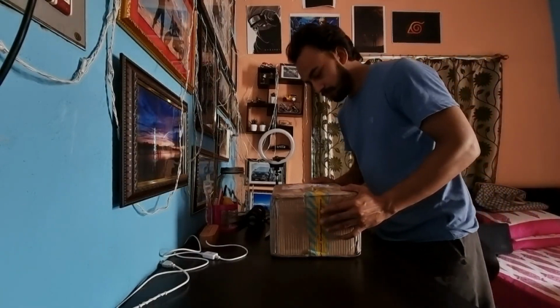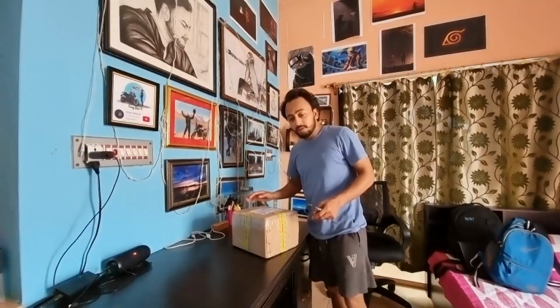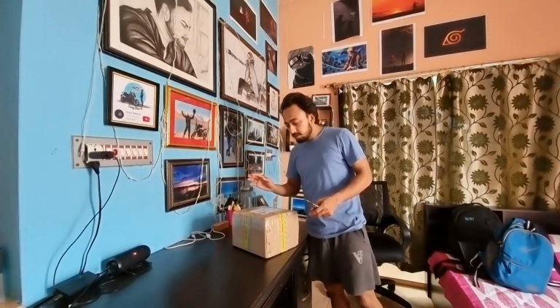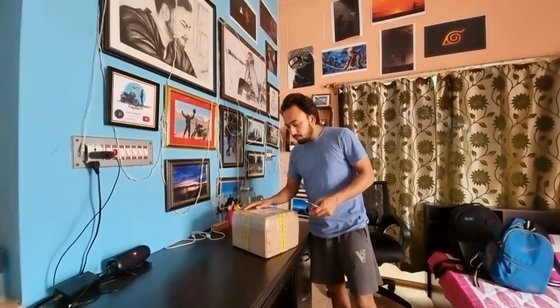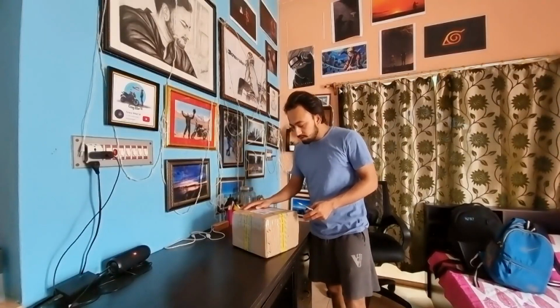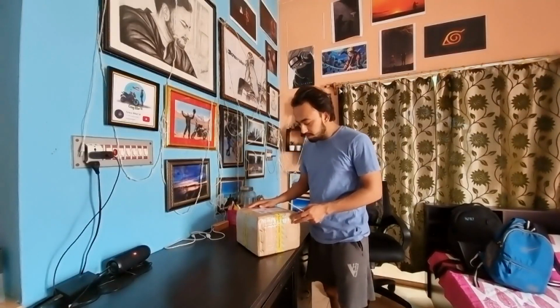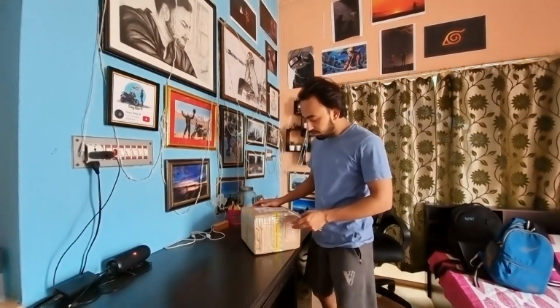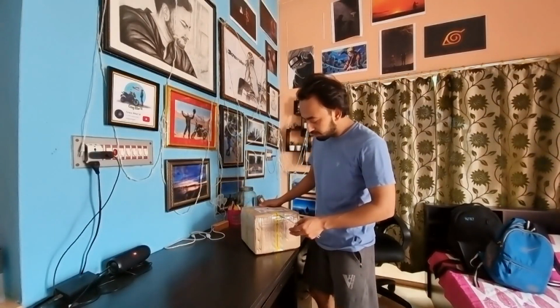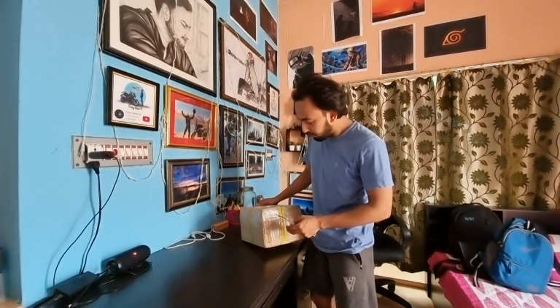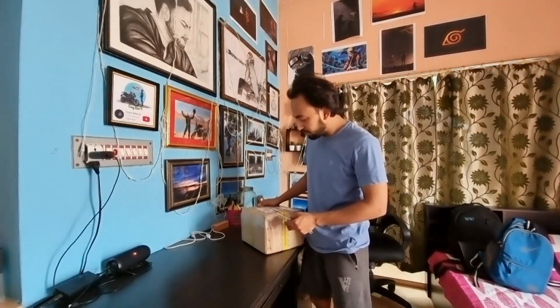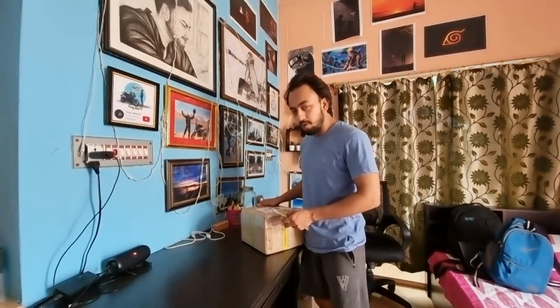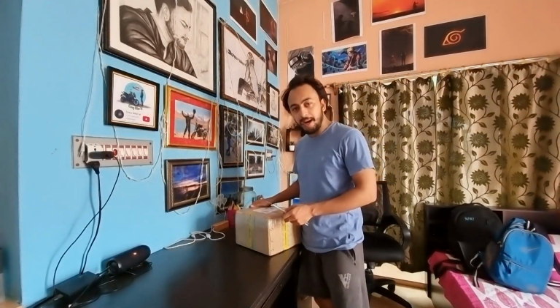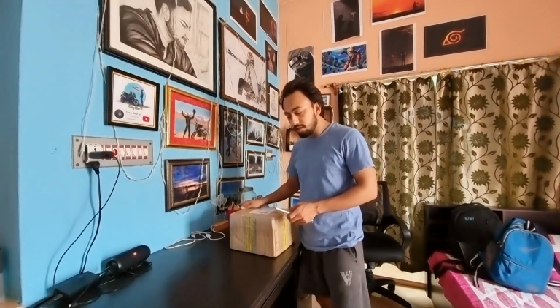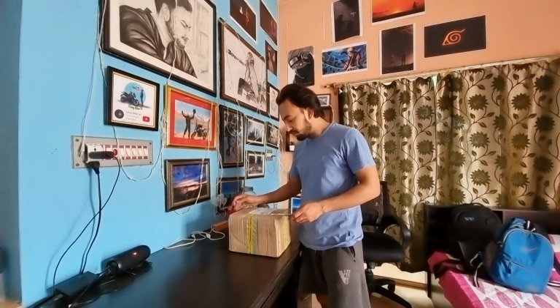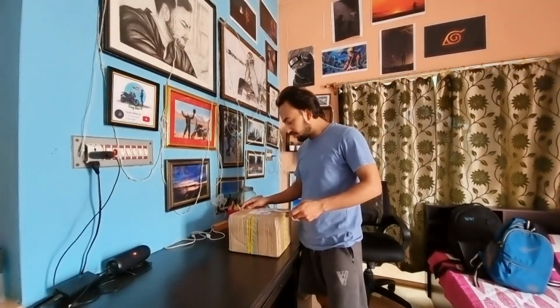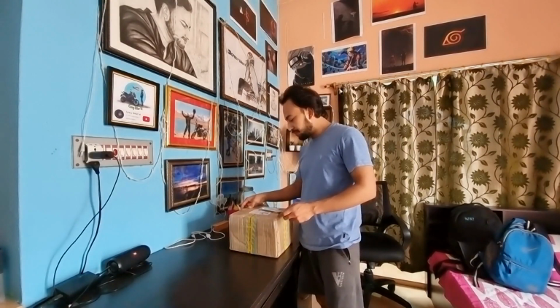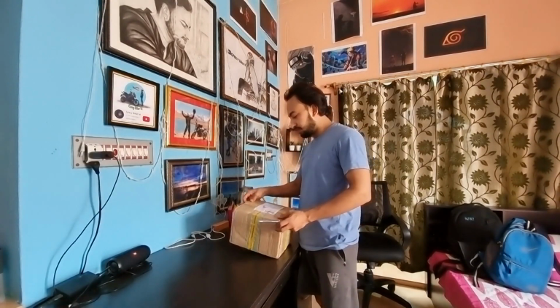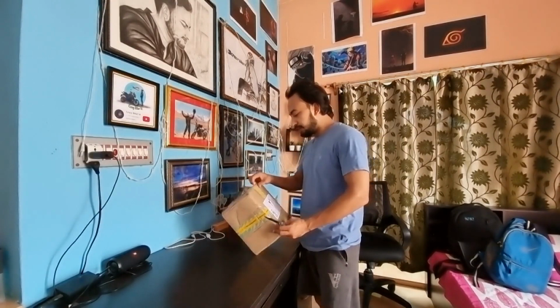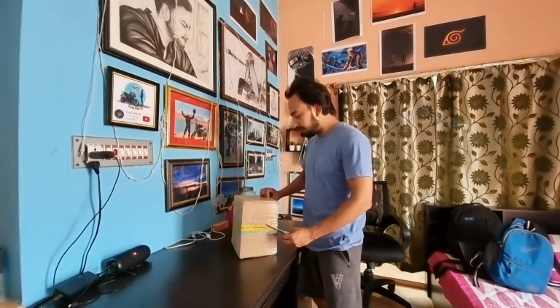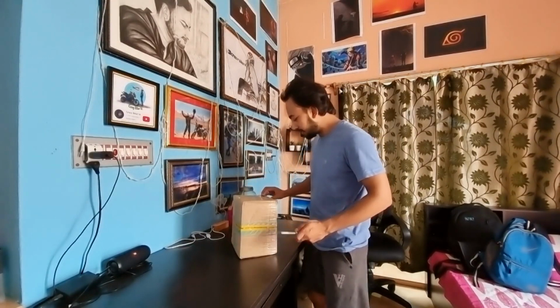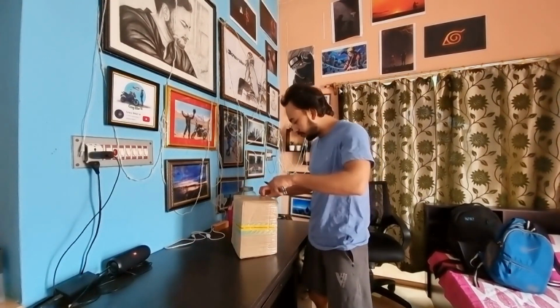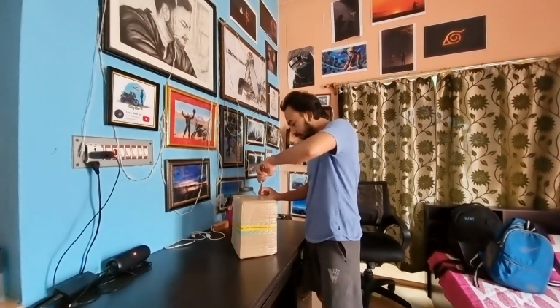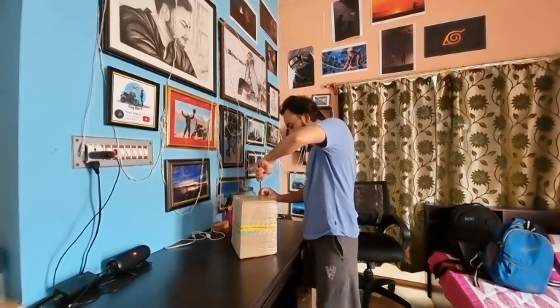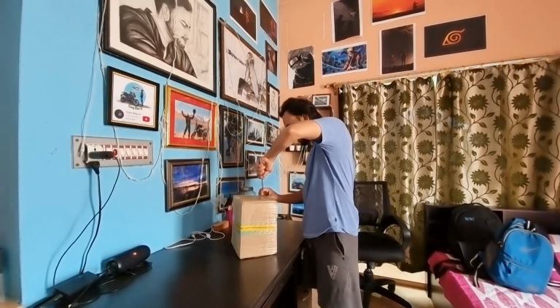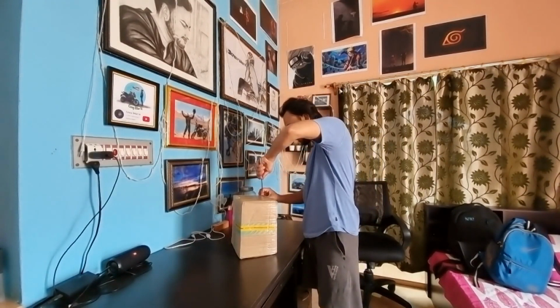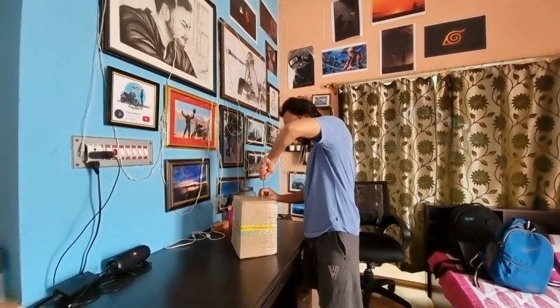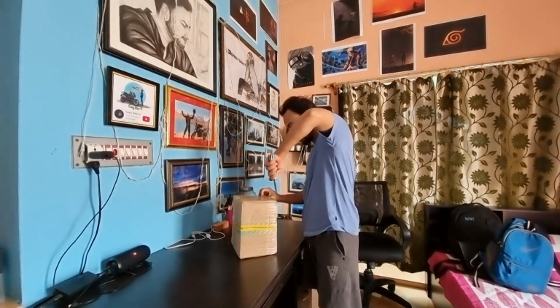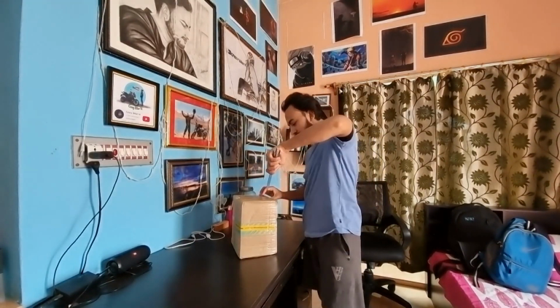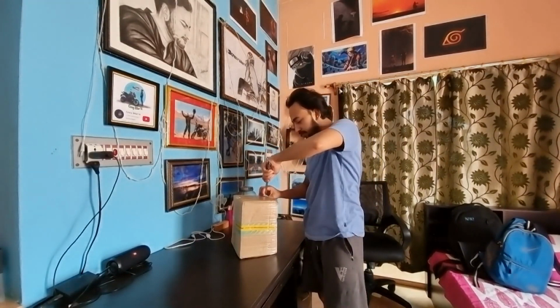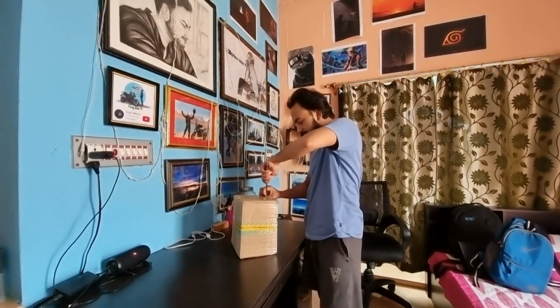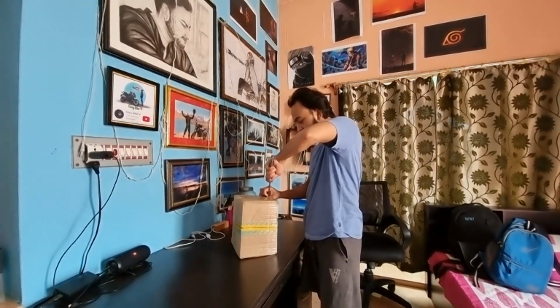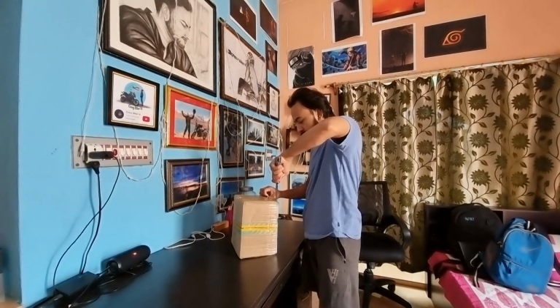So, this is the box from Bandit or Speed Shop. Let's unbox this and show you guys what's inside the box.